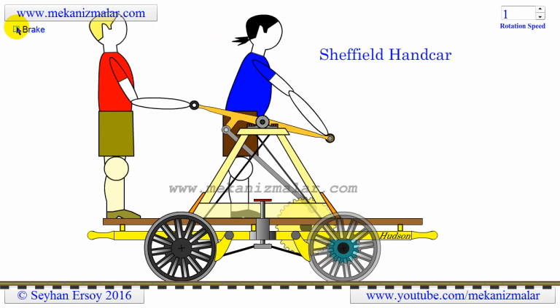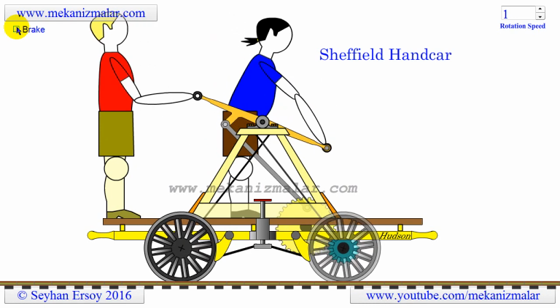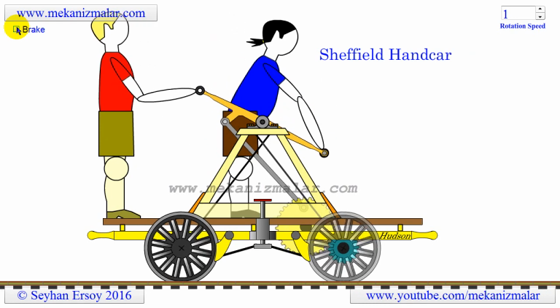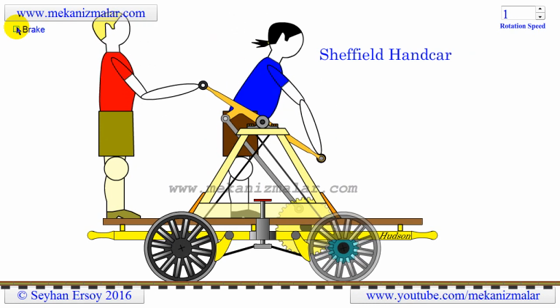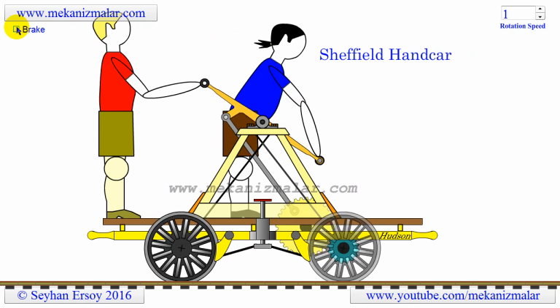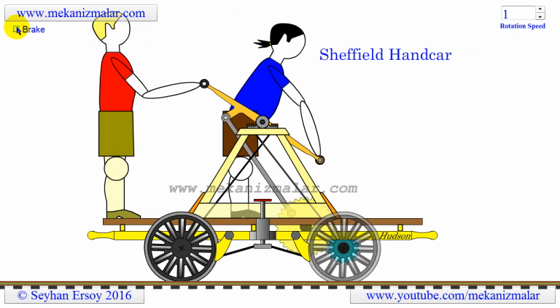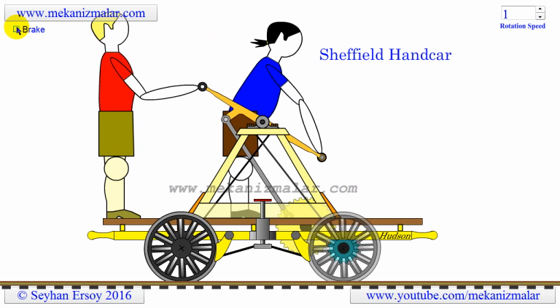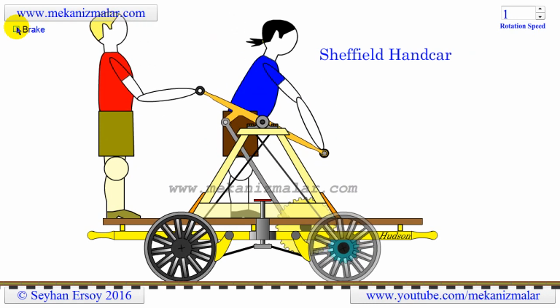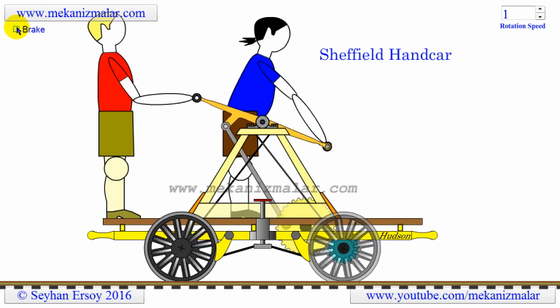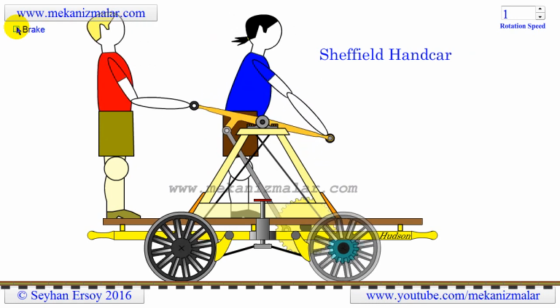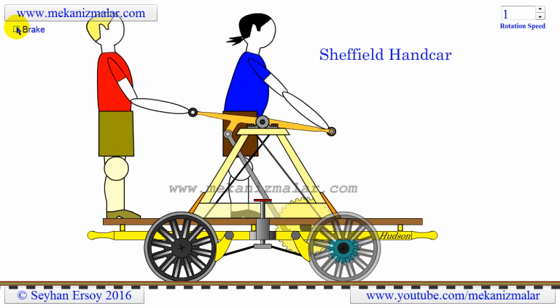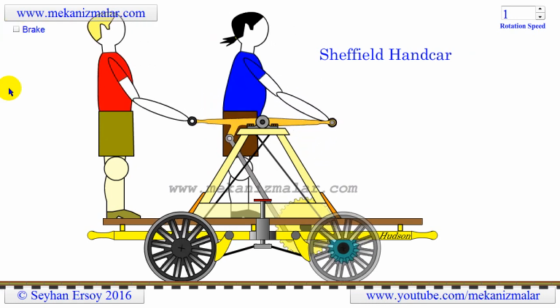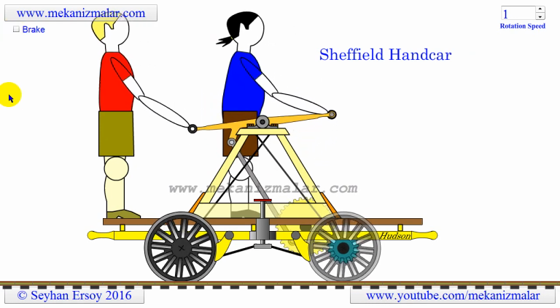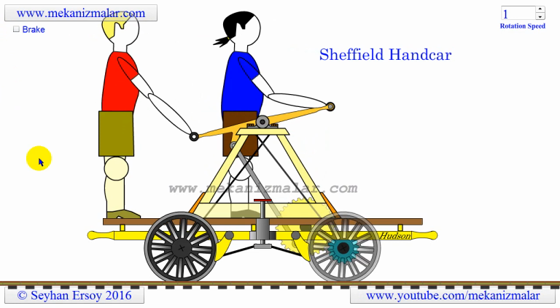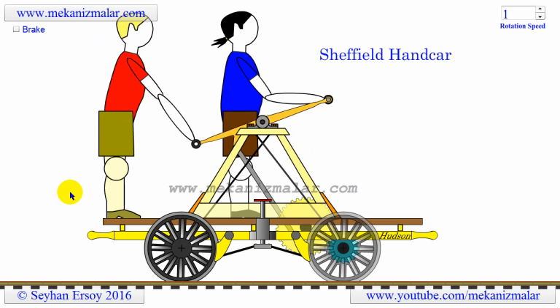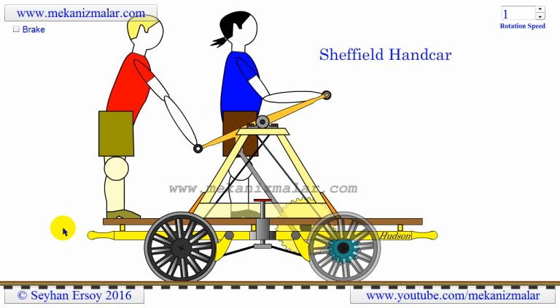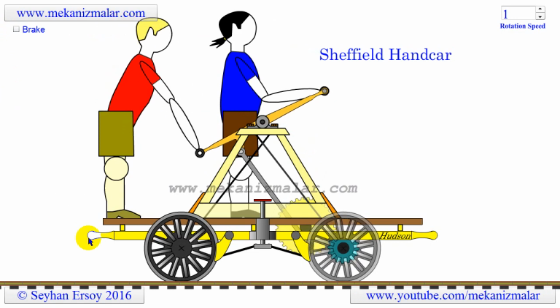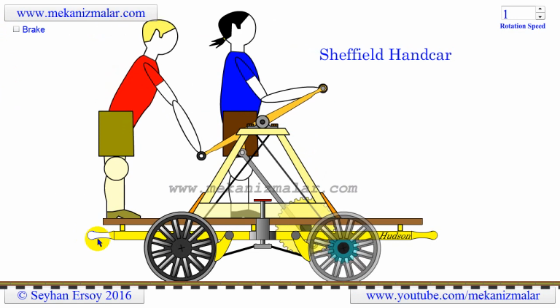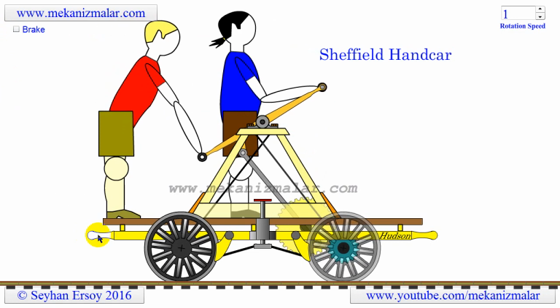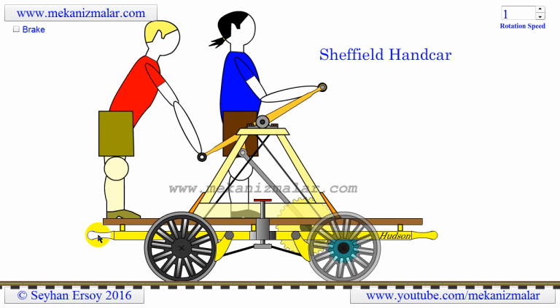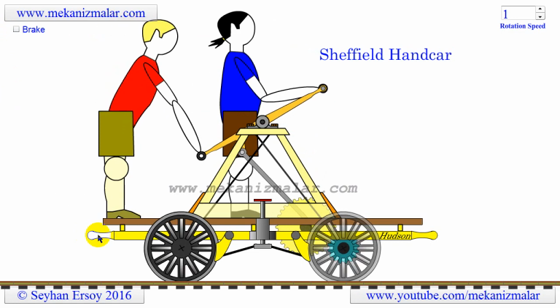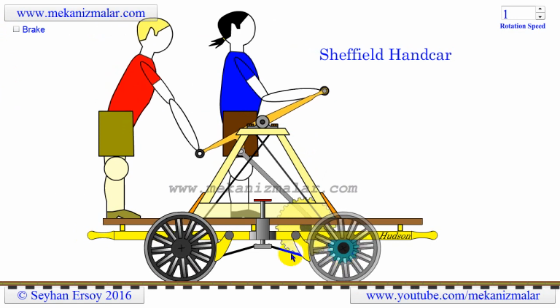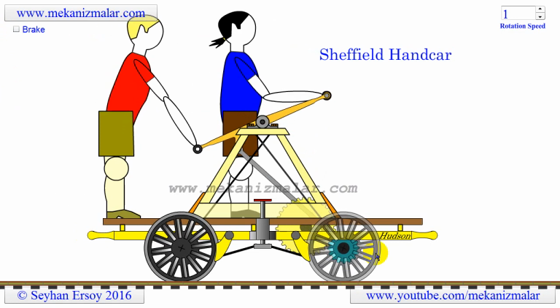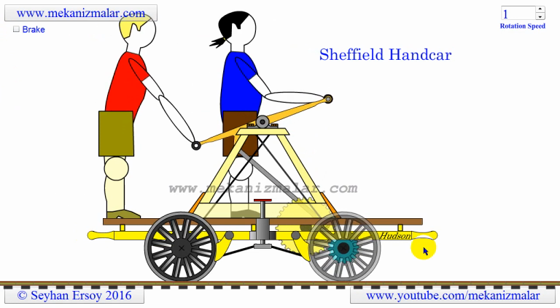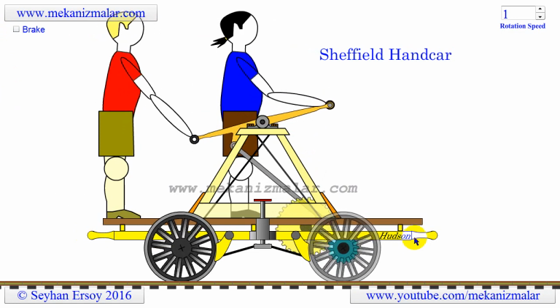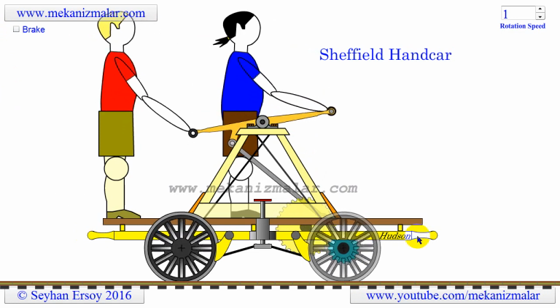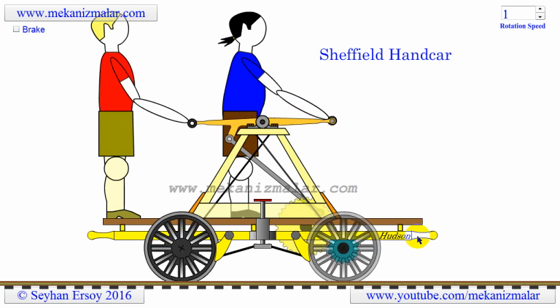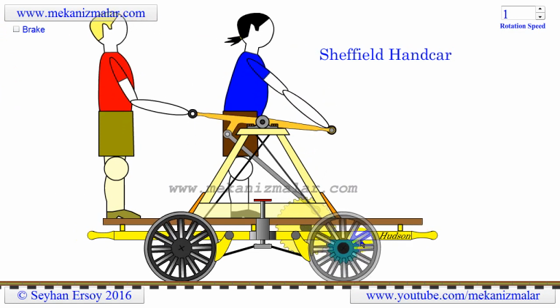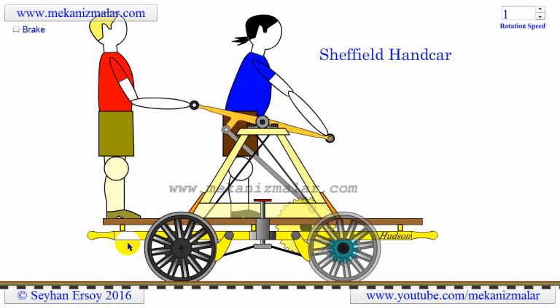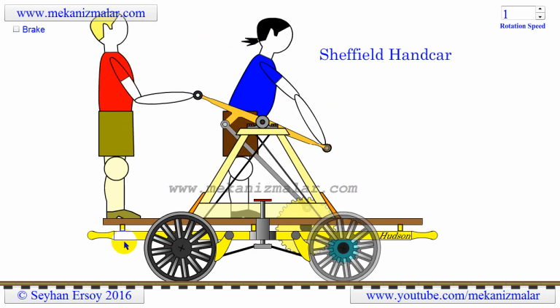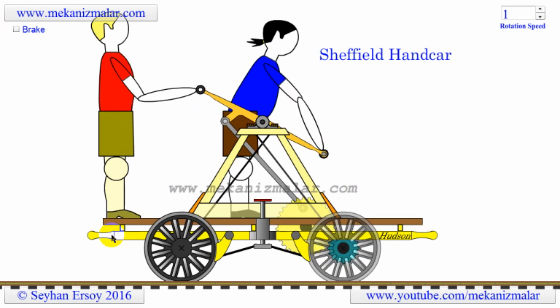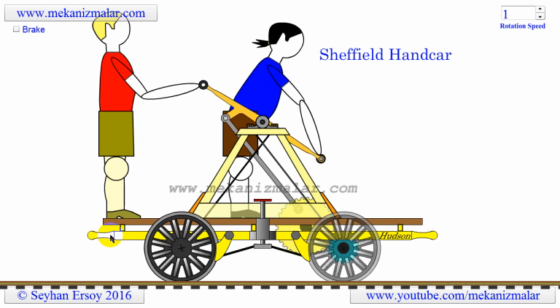Since the handcar is of relatively light construction, it would be taken out of the track by using the handlebars if there is a train on the track.